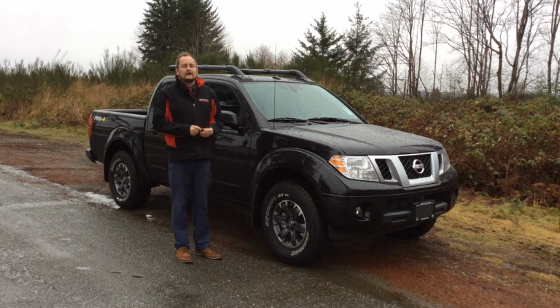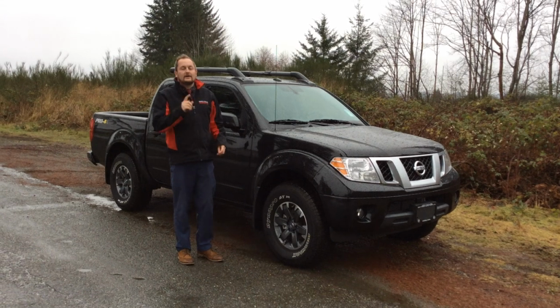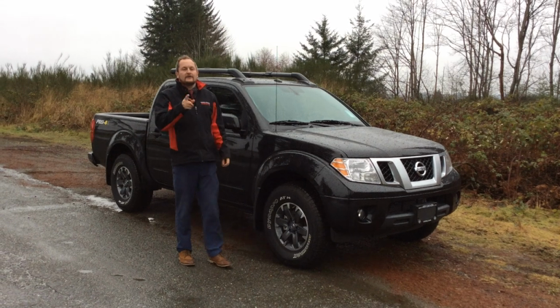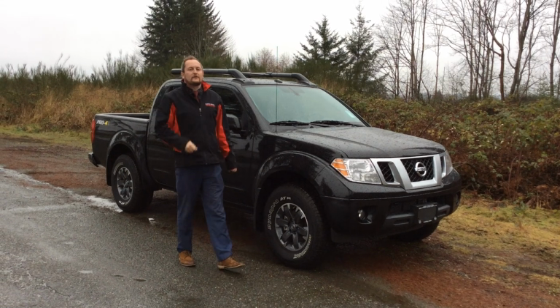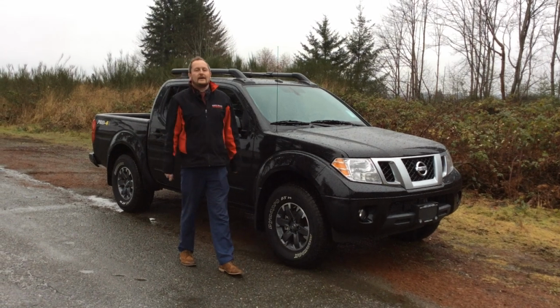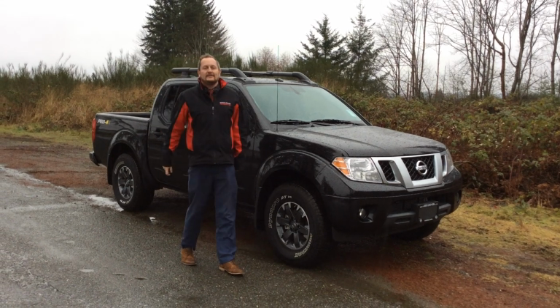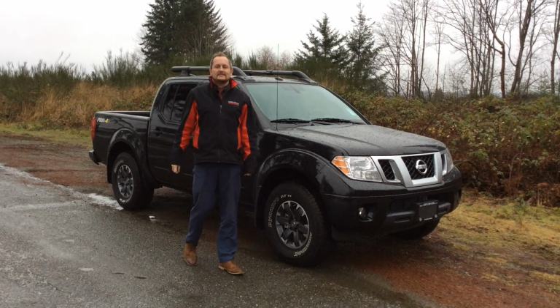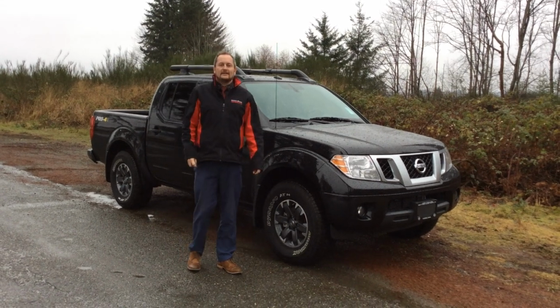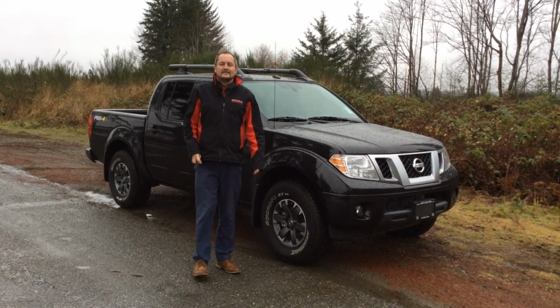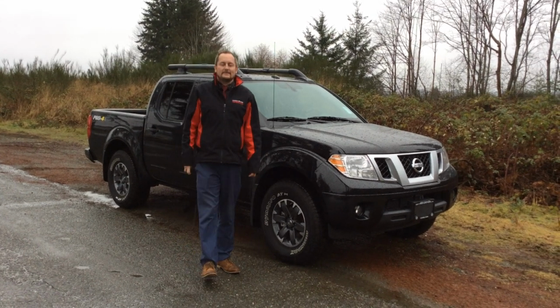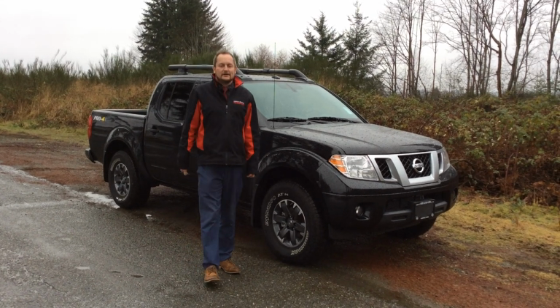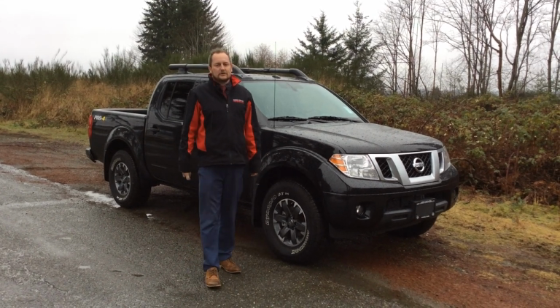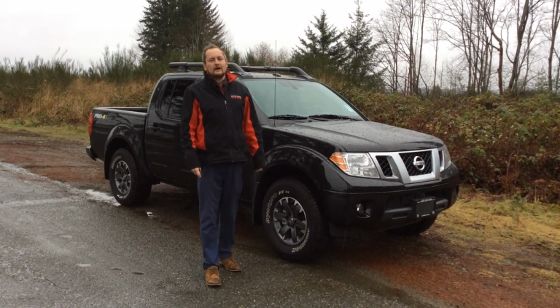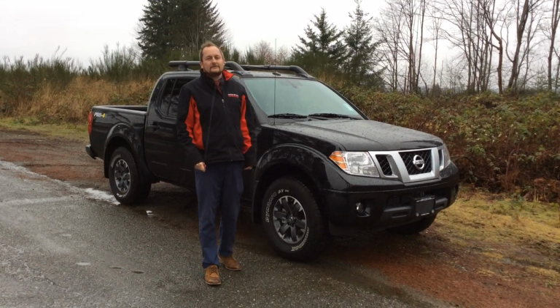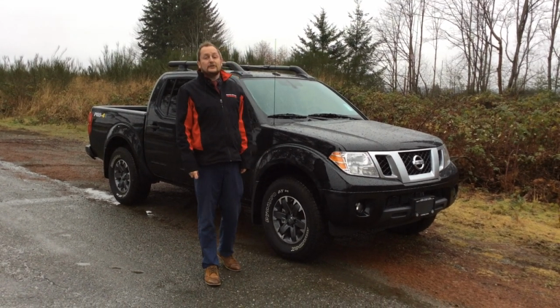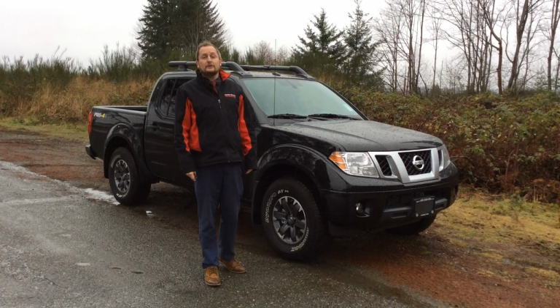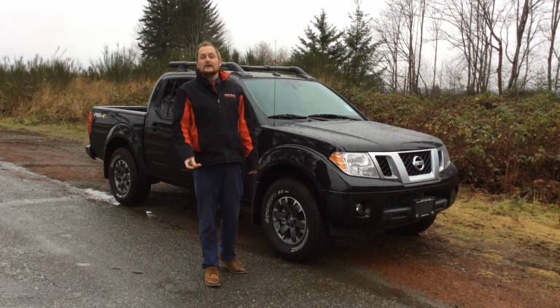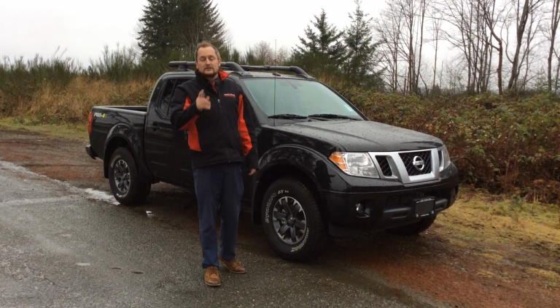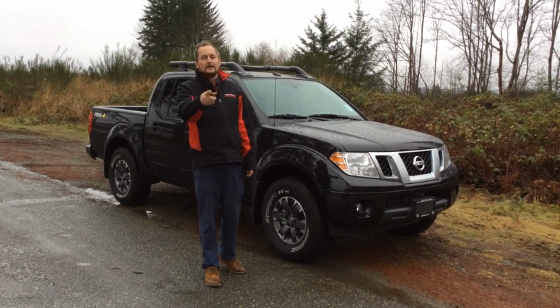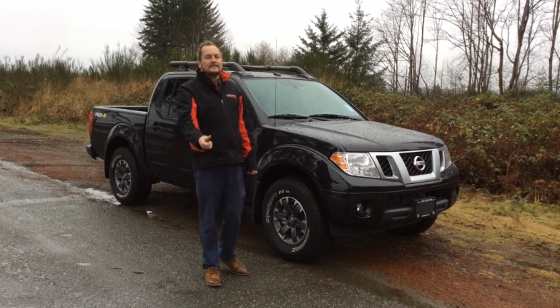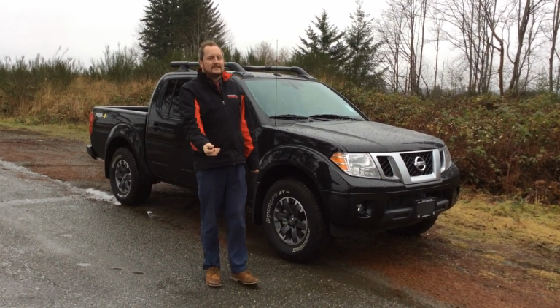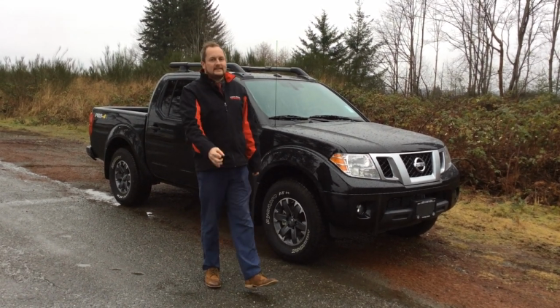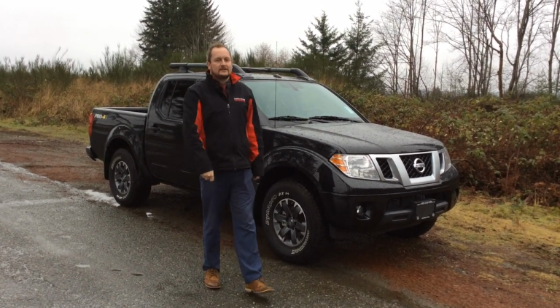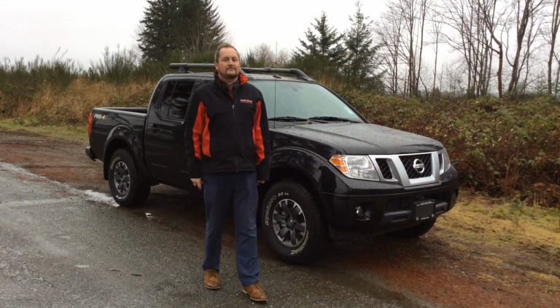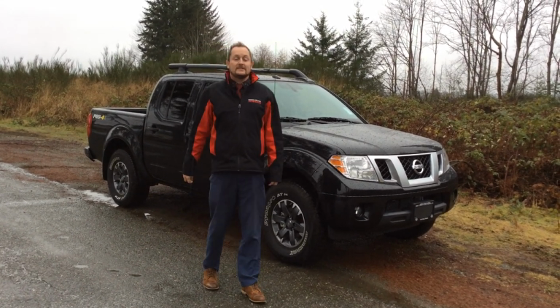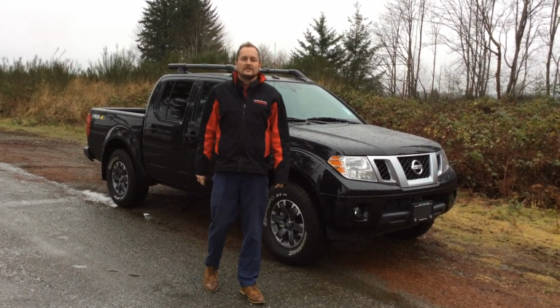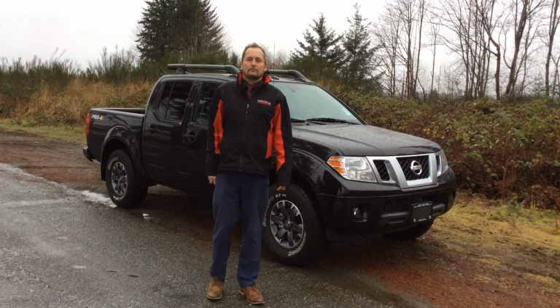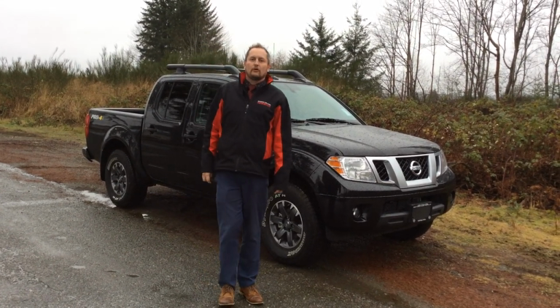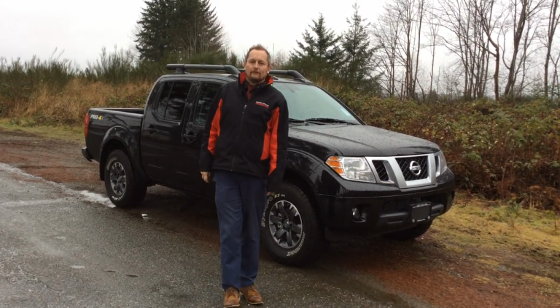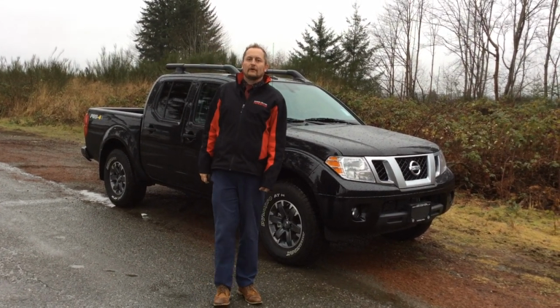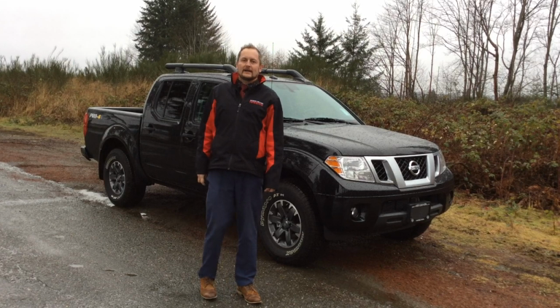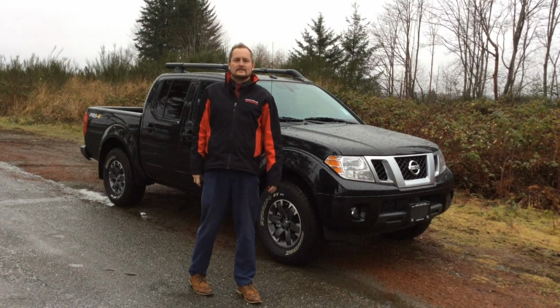Hi, Colin here at North Island Nissan, and today I'm going to show off to you the 2018 Nissan Frontier Pro 4X.